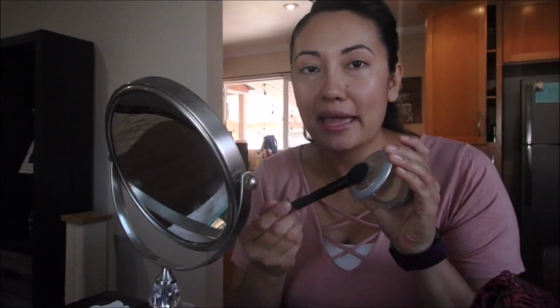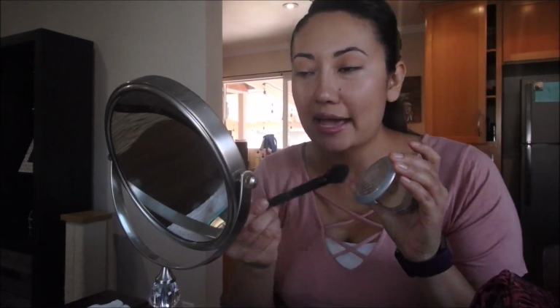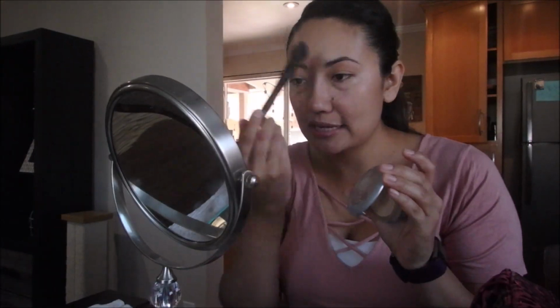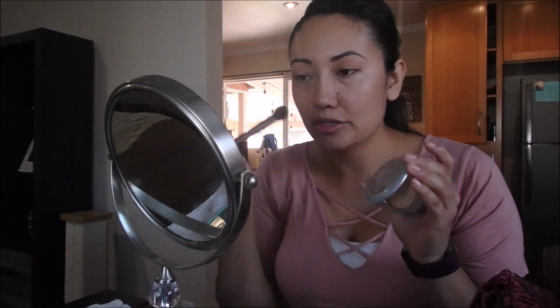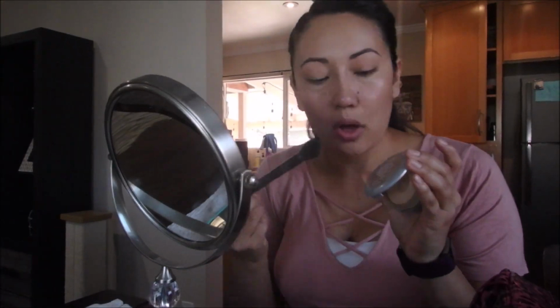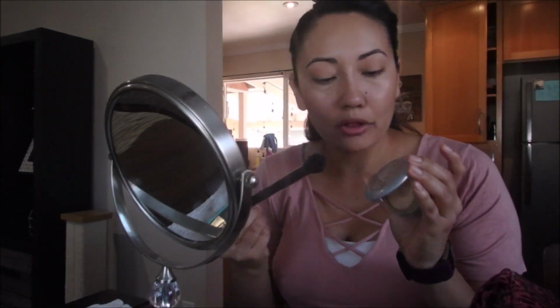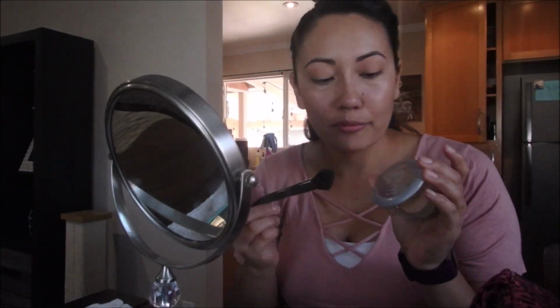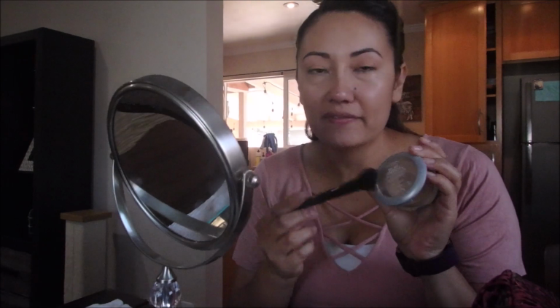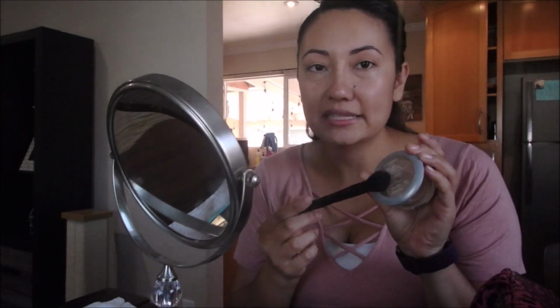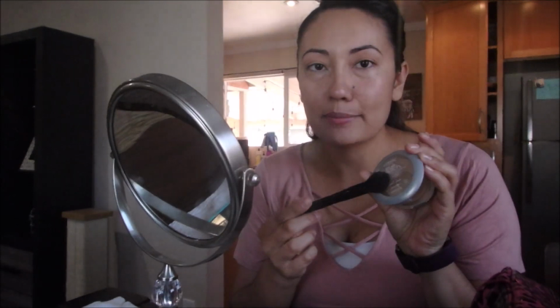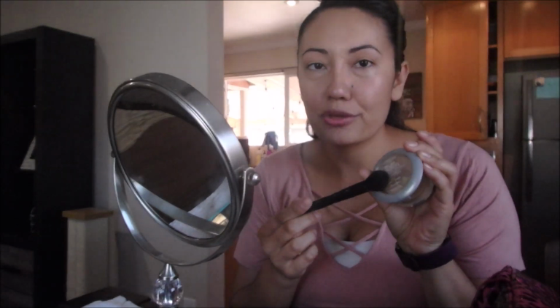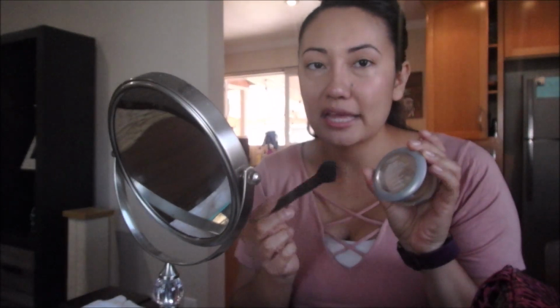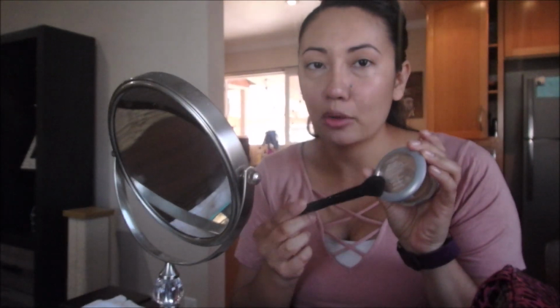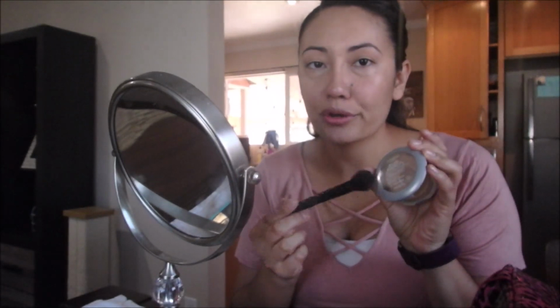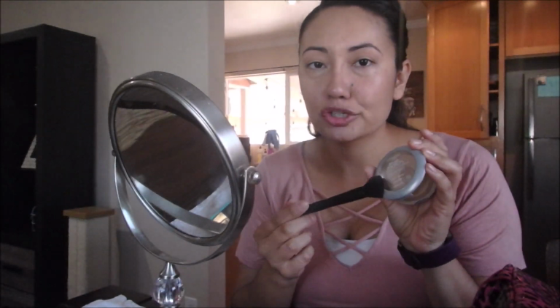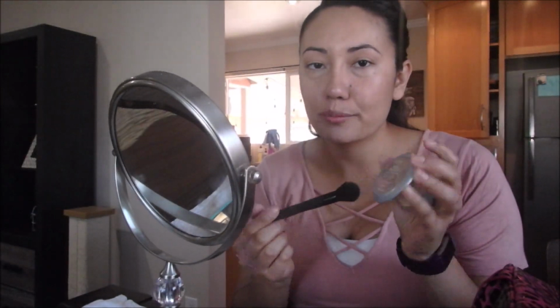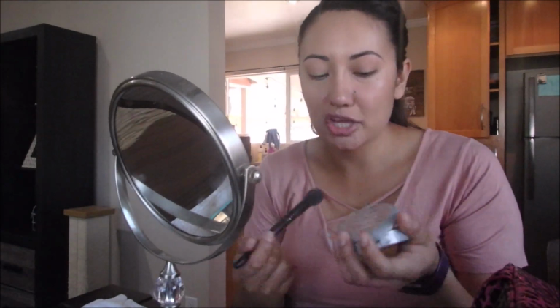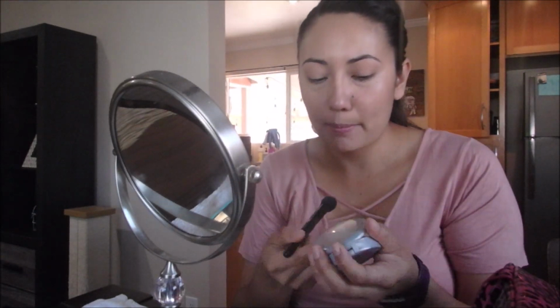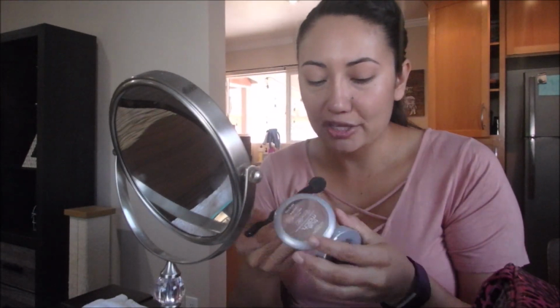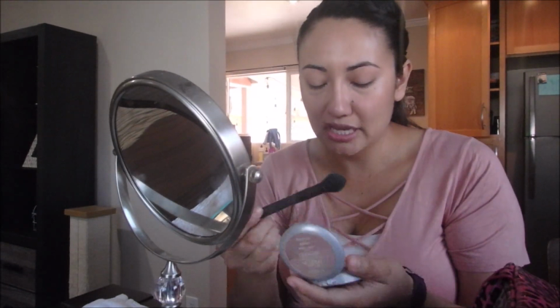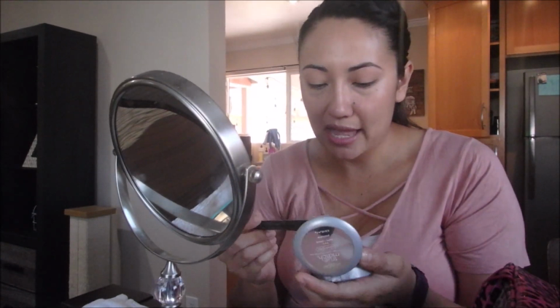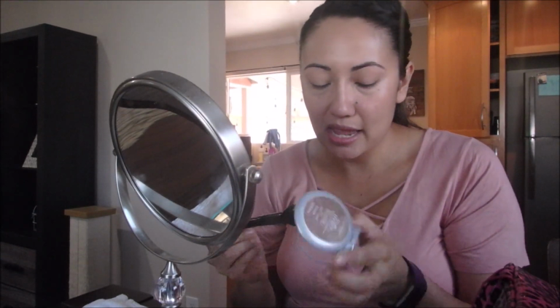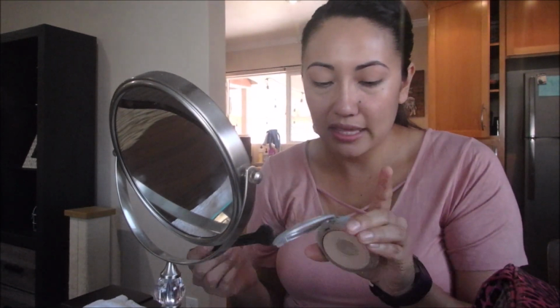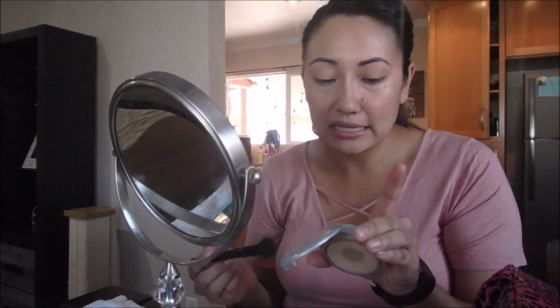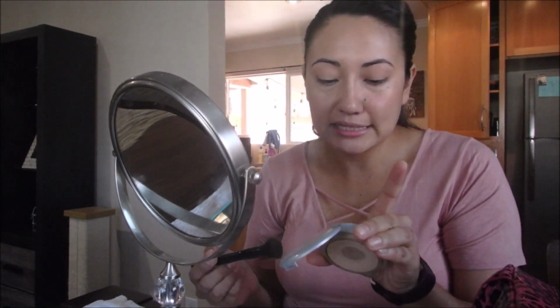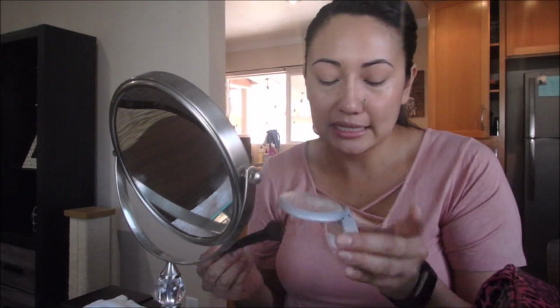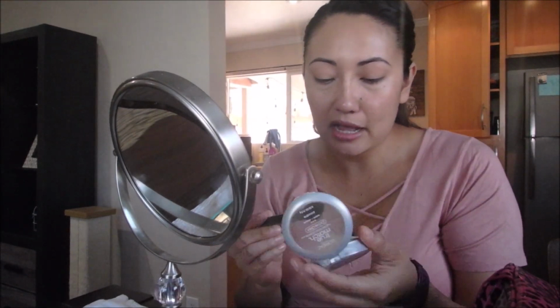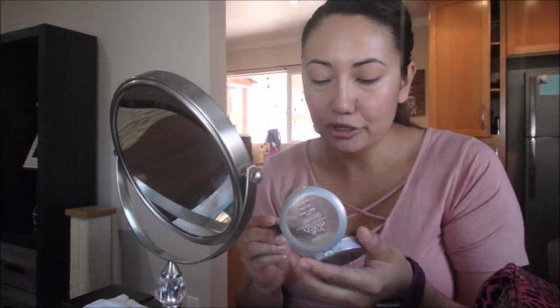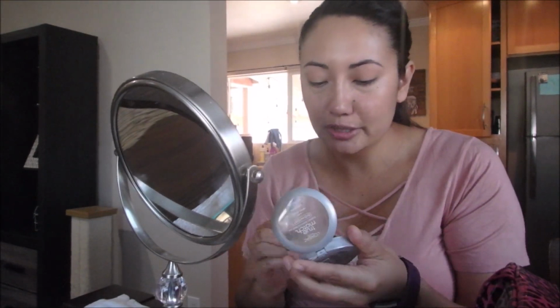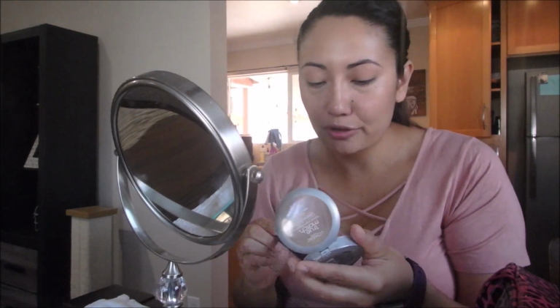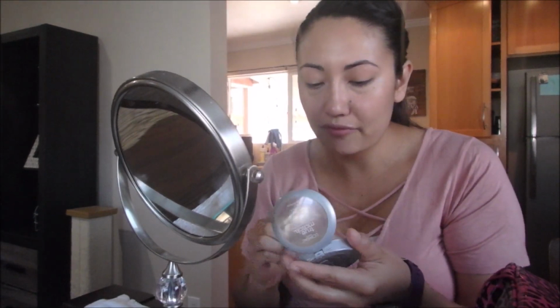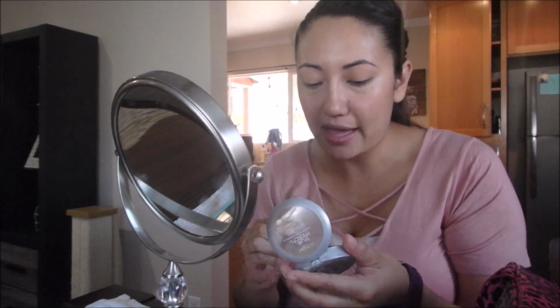And all over my face I'm going to use that L'Oreal True Match again — that's in the color W5.